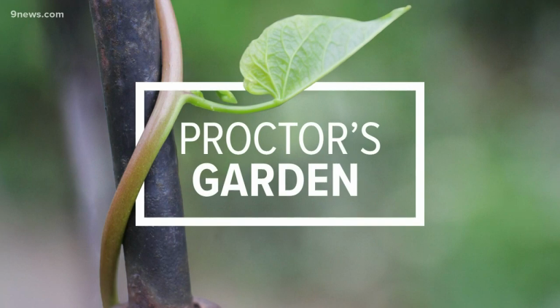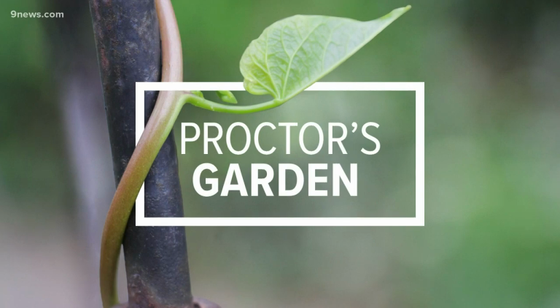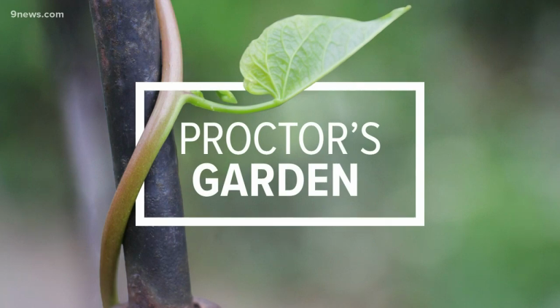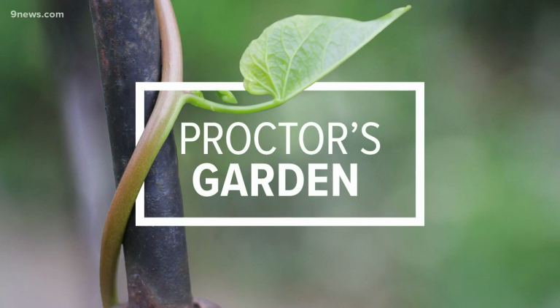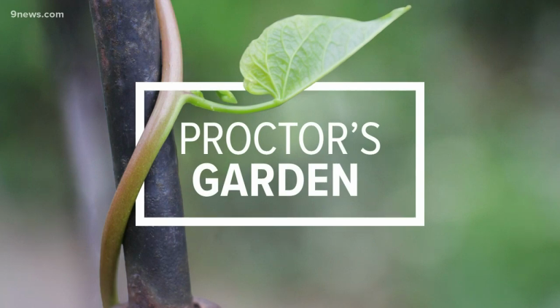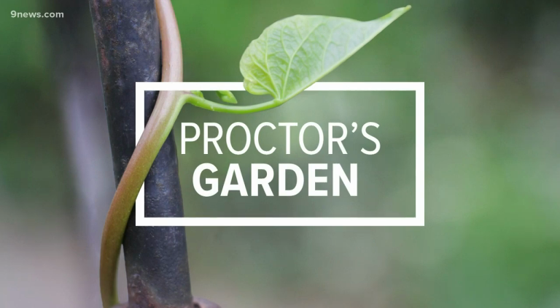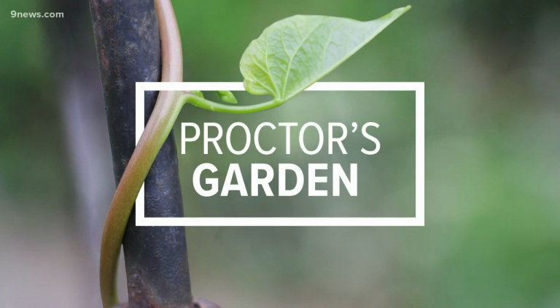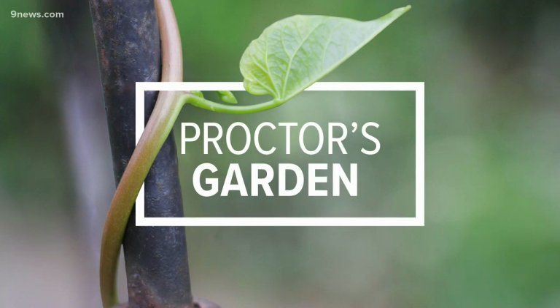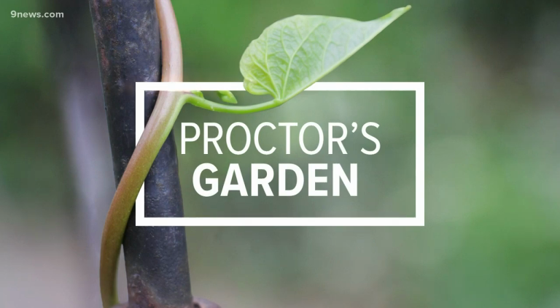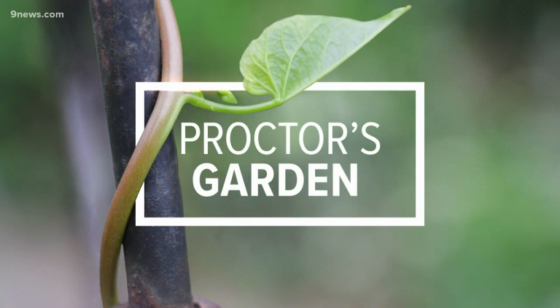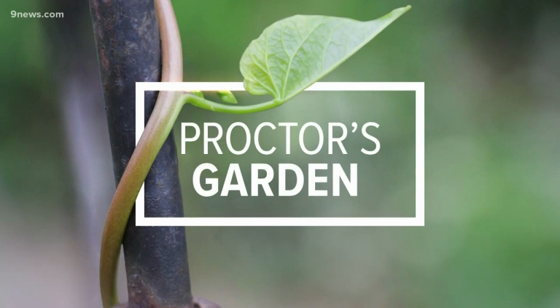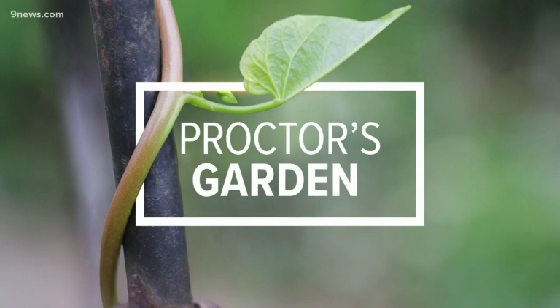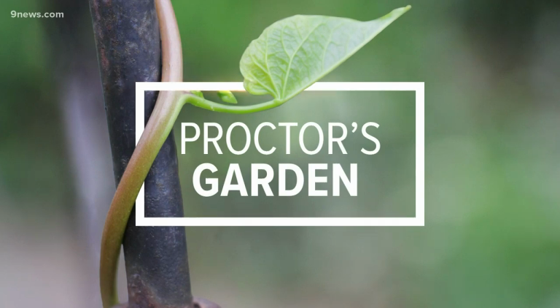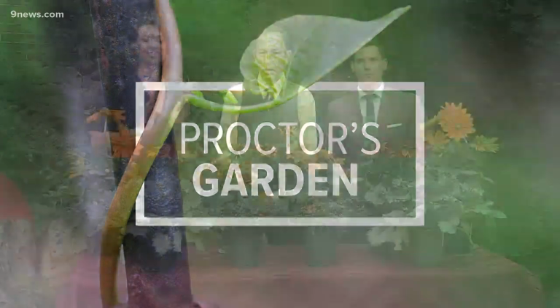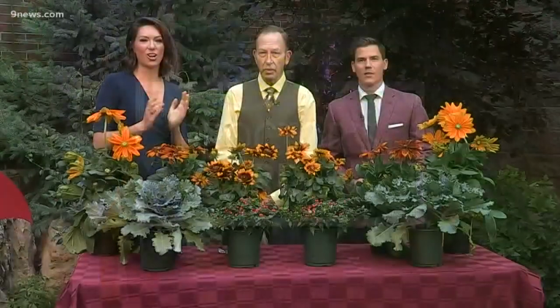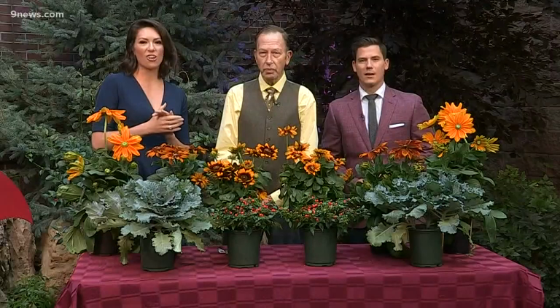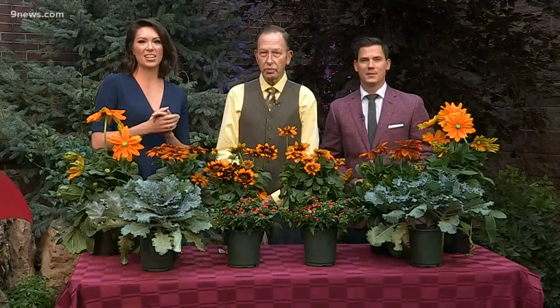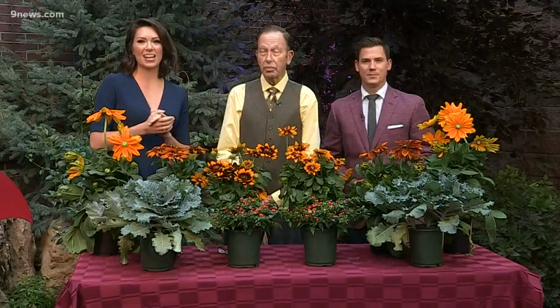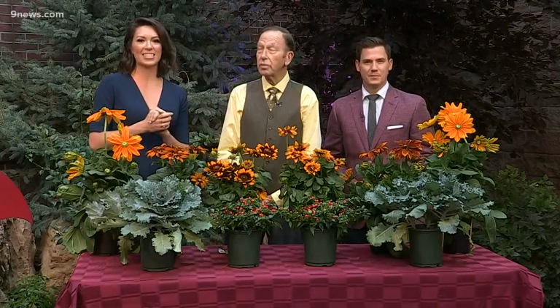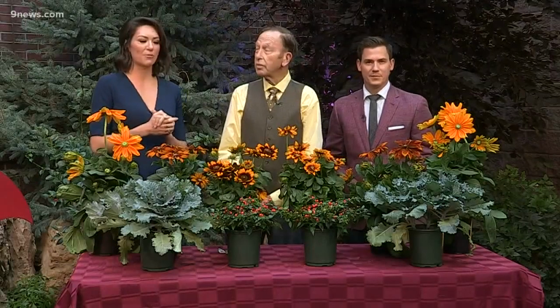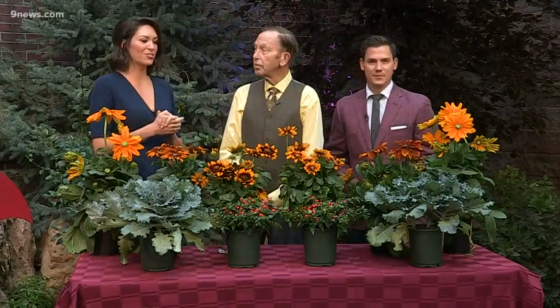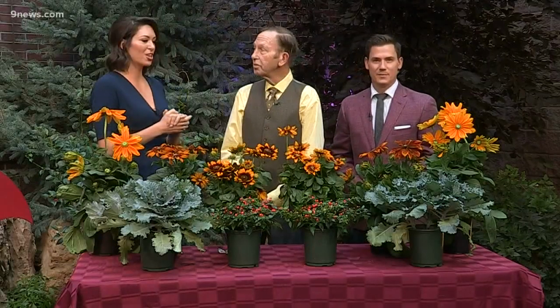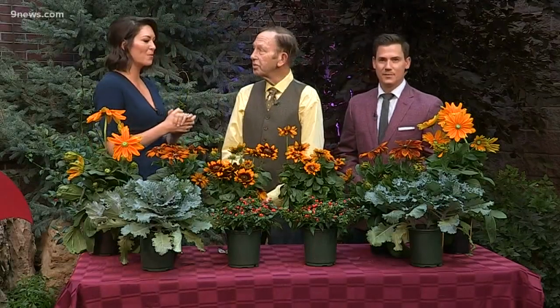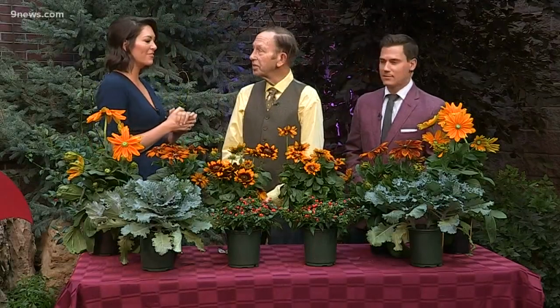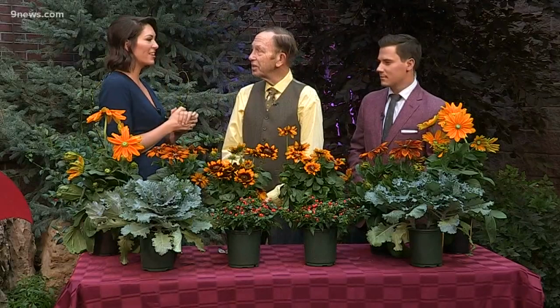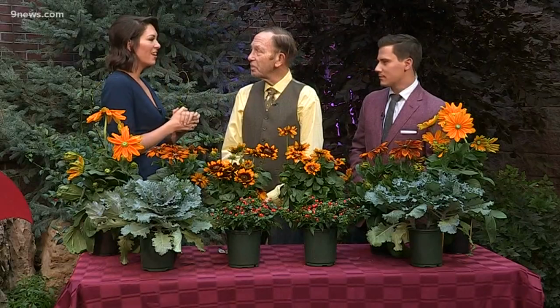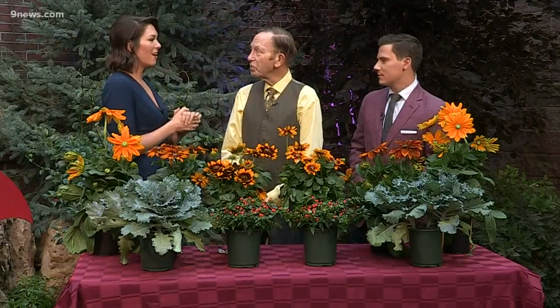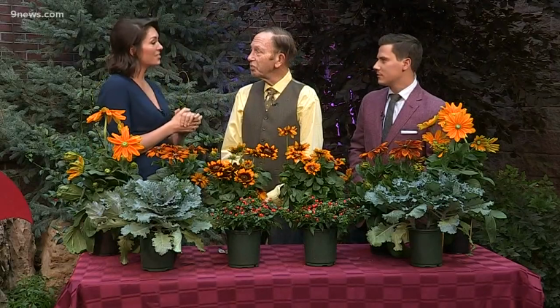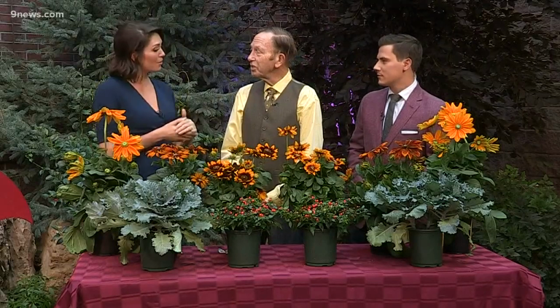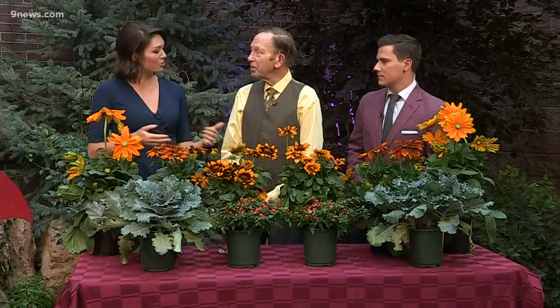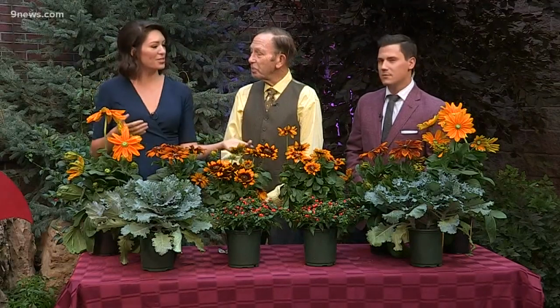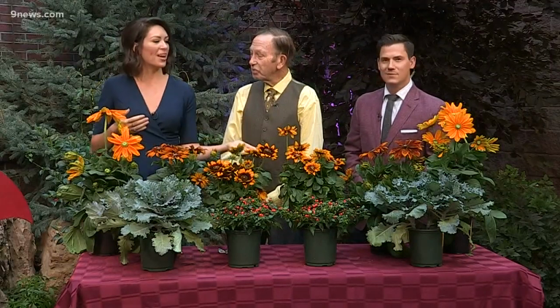Good morning everybody. Welcome back. It is time for Proctor's Garden and today we are talking about a very autumnal spread.